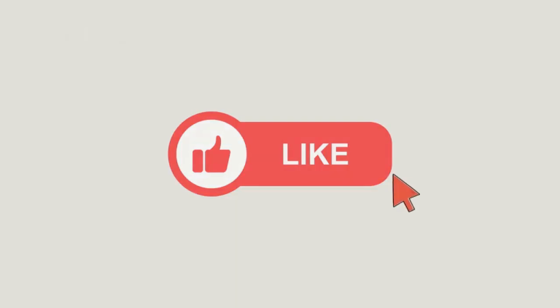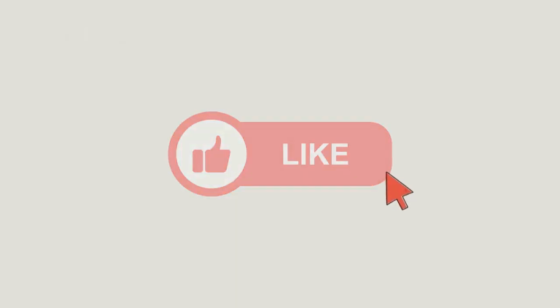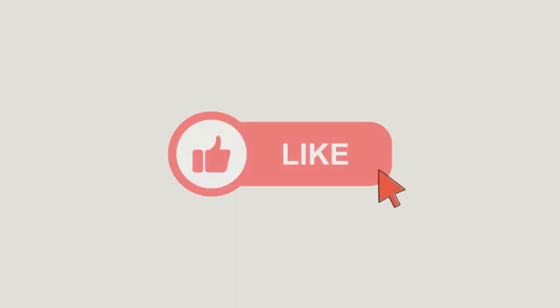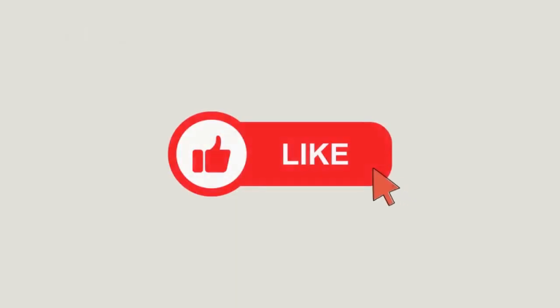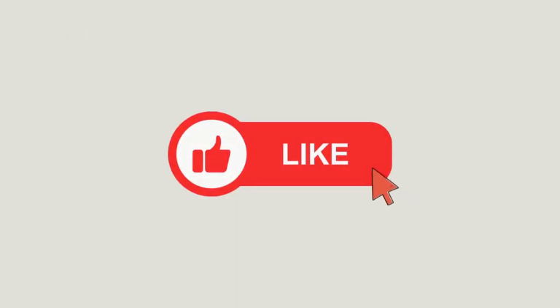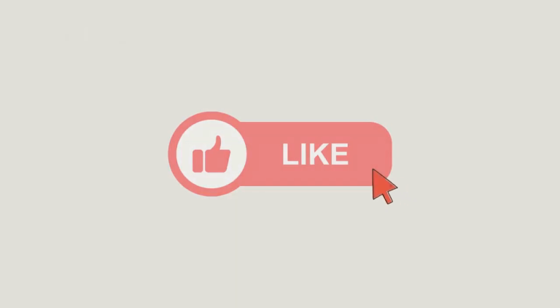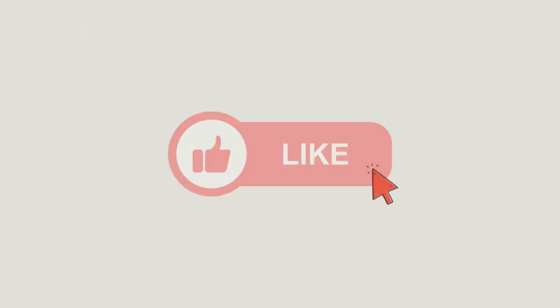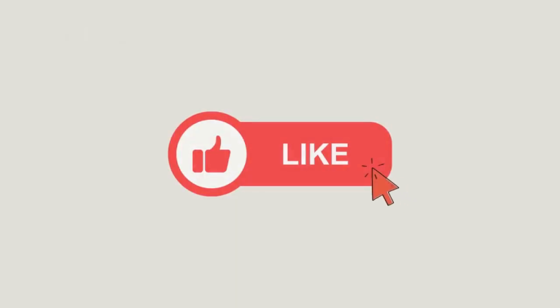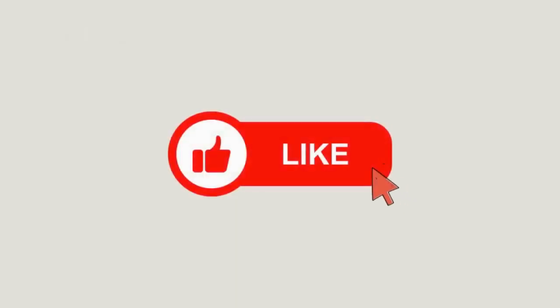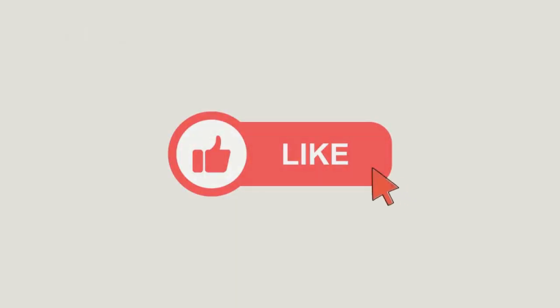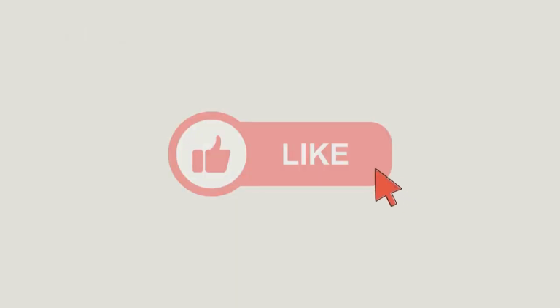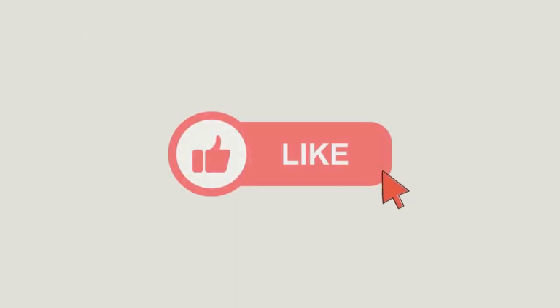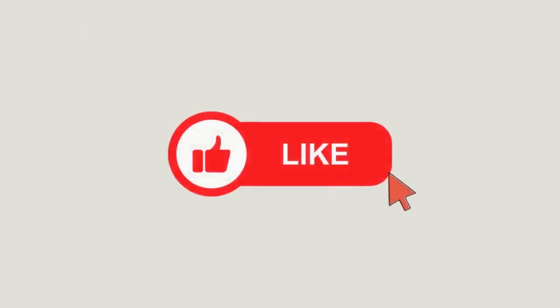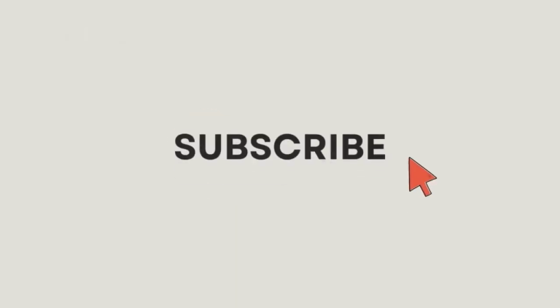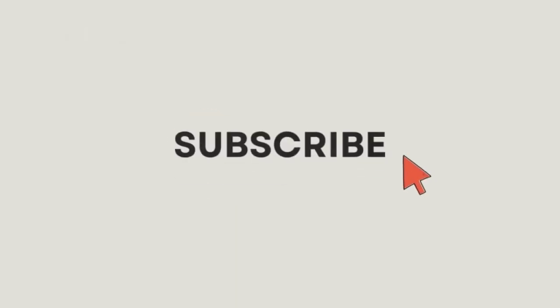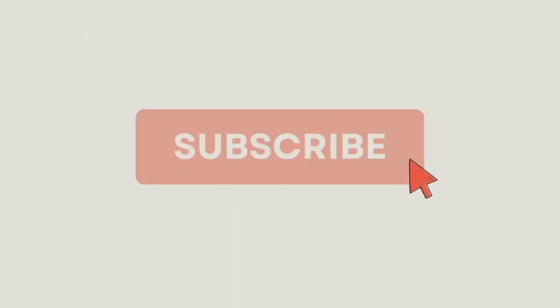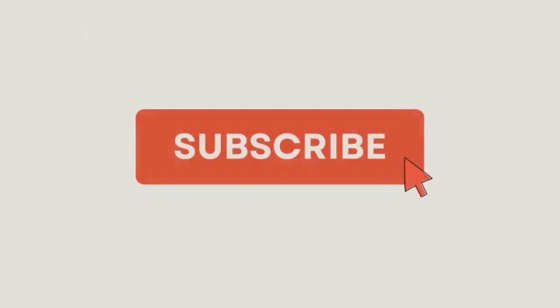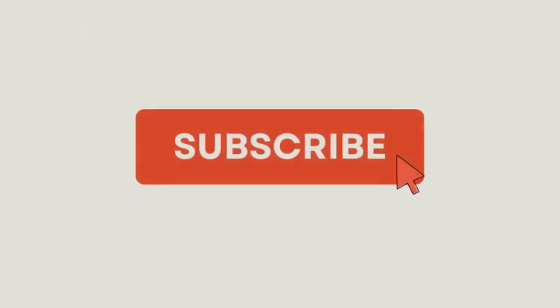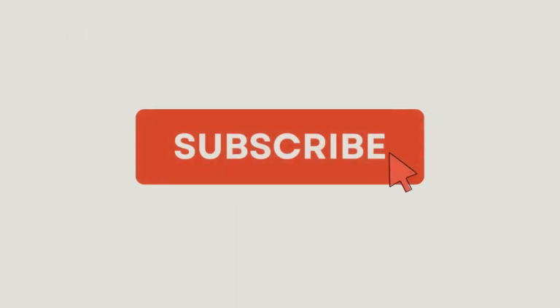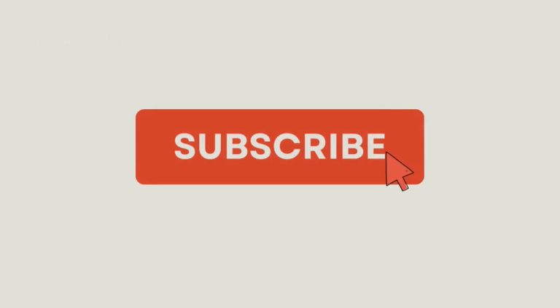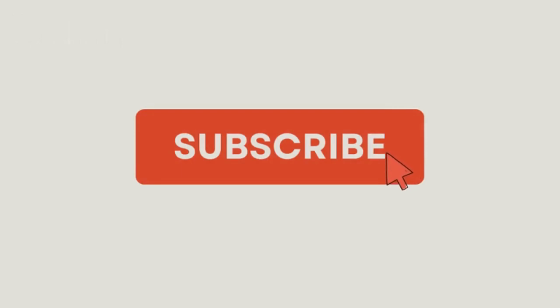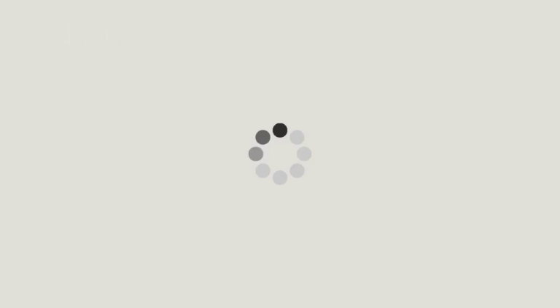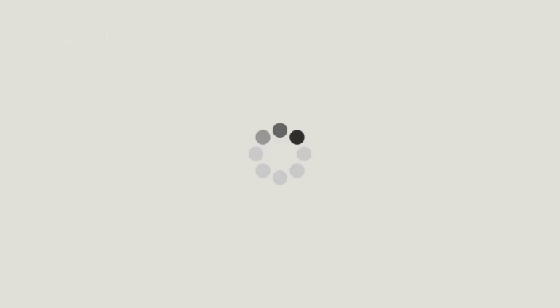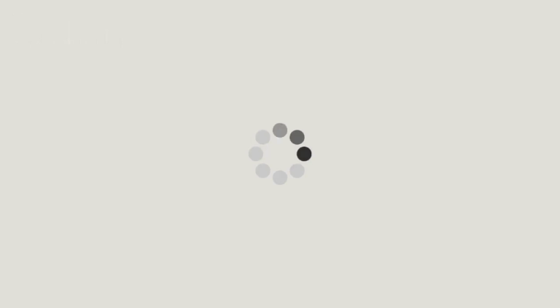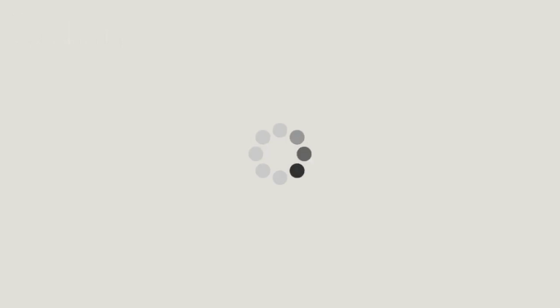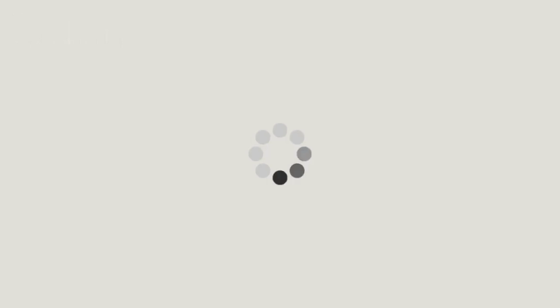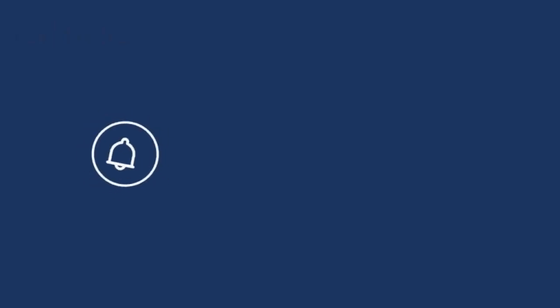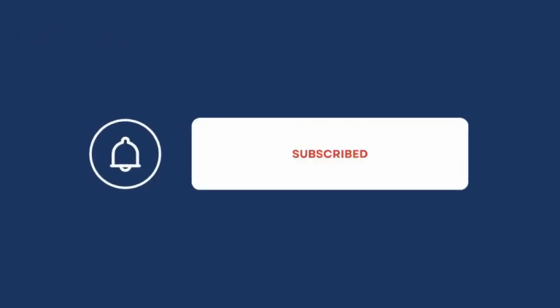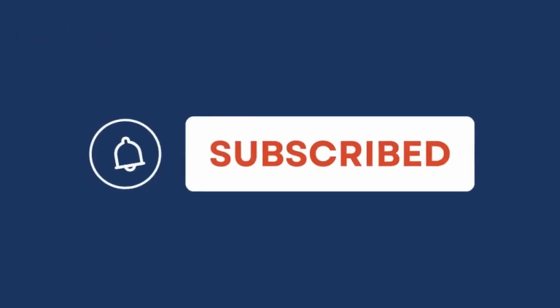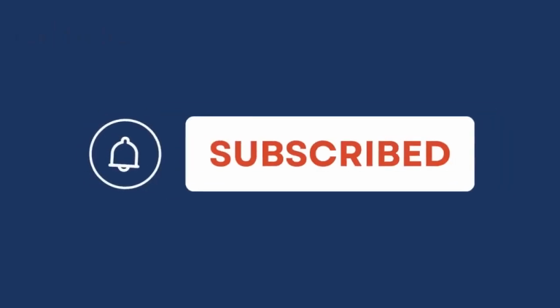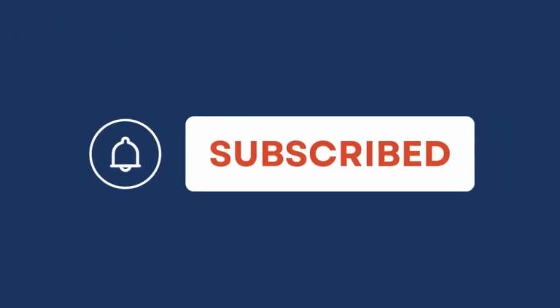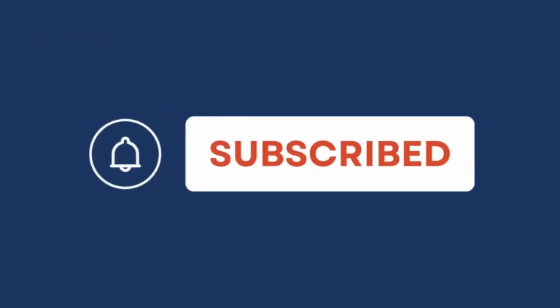Before we dive into the topic, don't forget to hit that like button and subscribe to our channel. And don't hesitate to drop your thoughts in the comments section below.